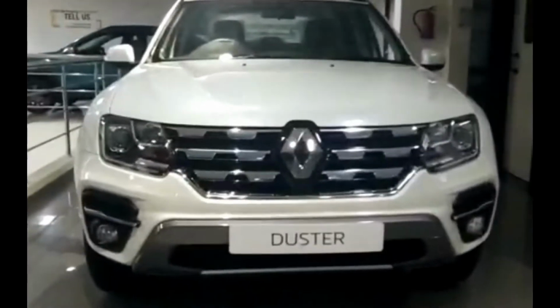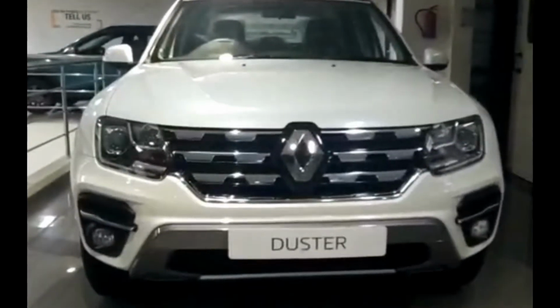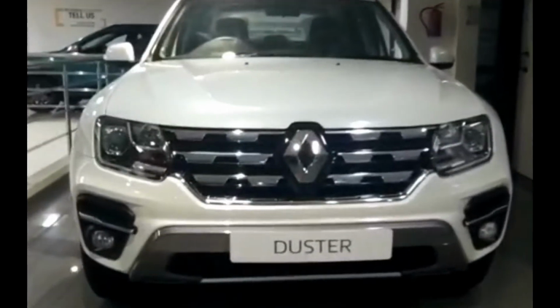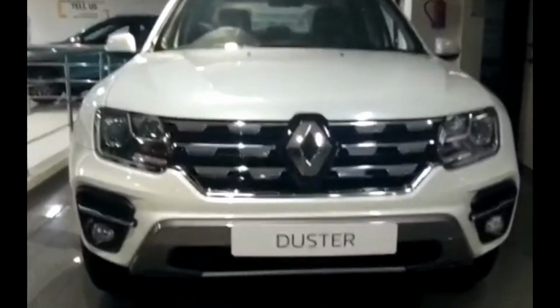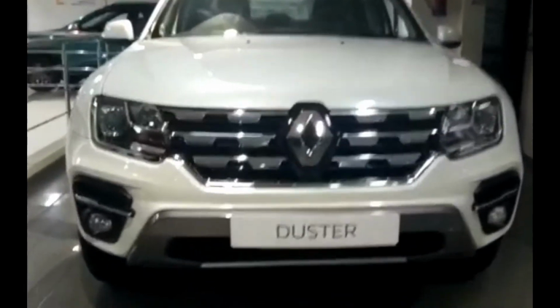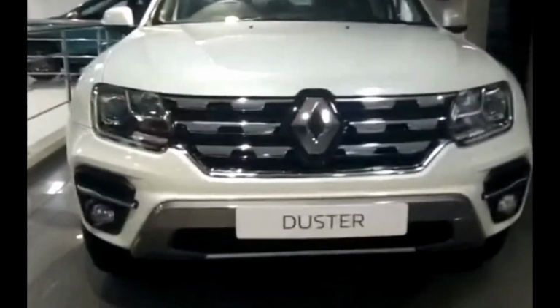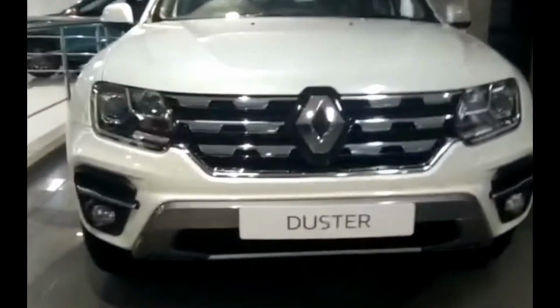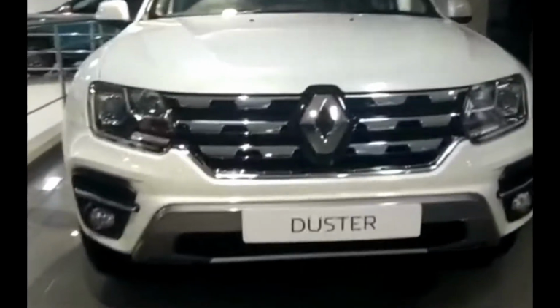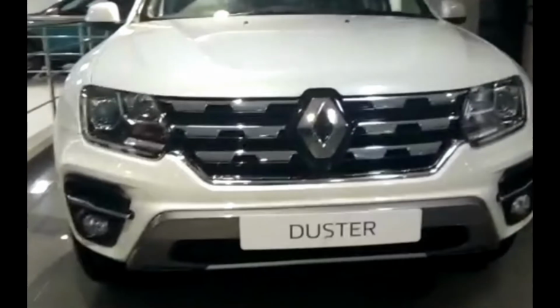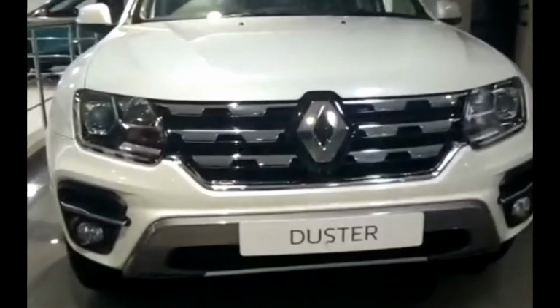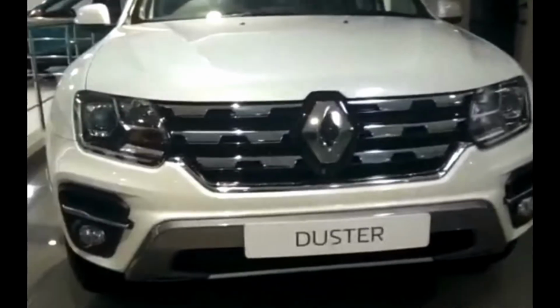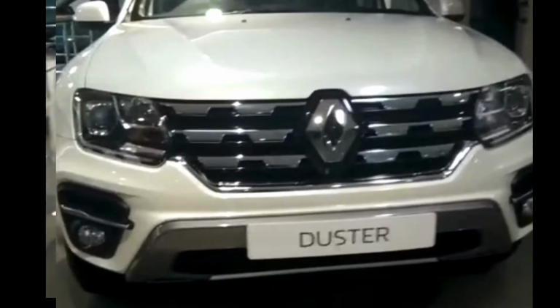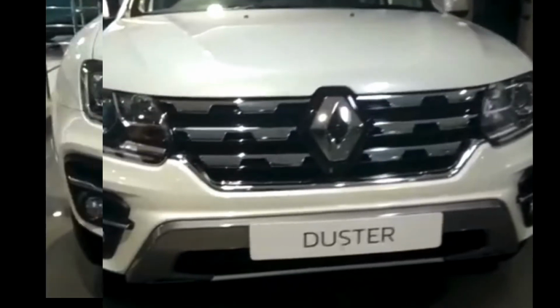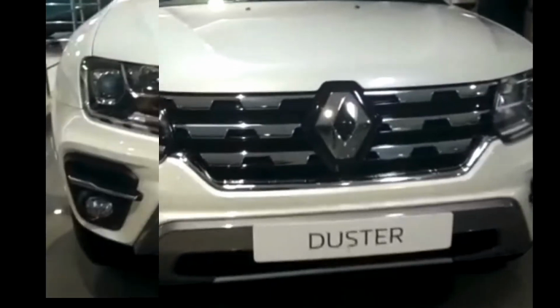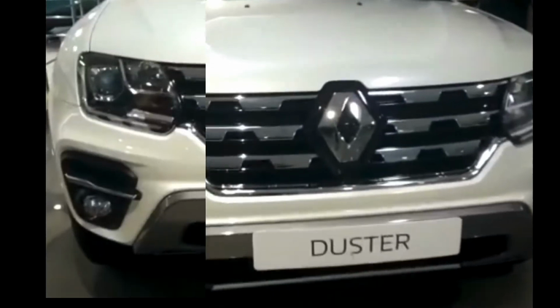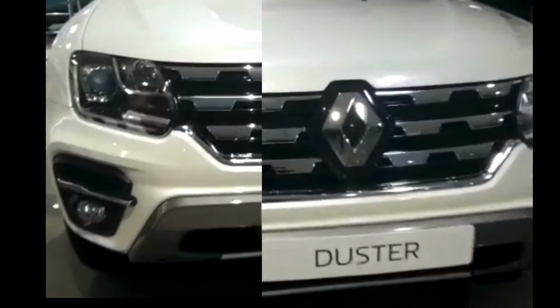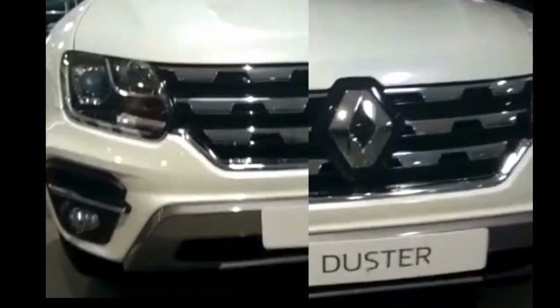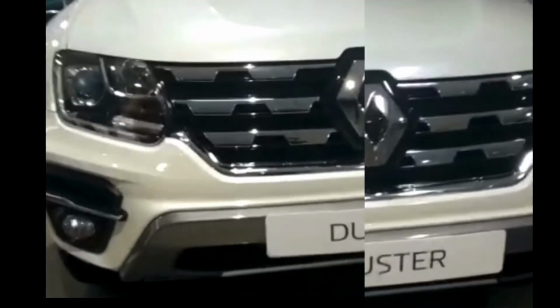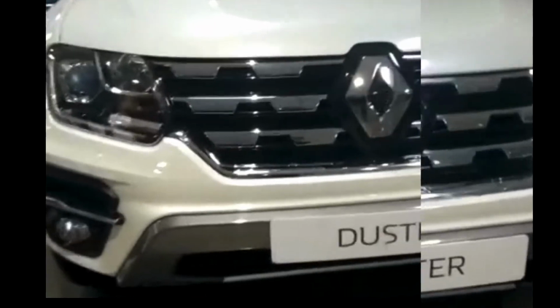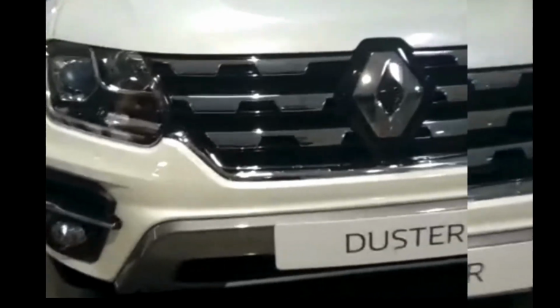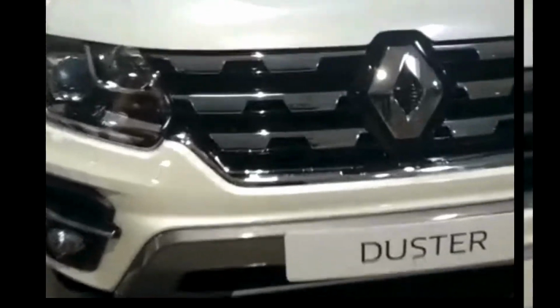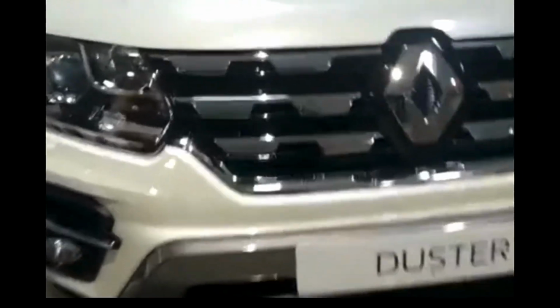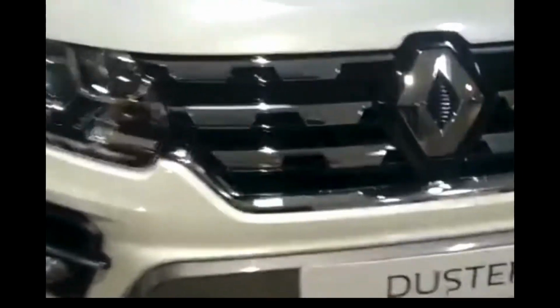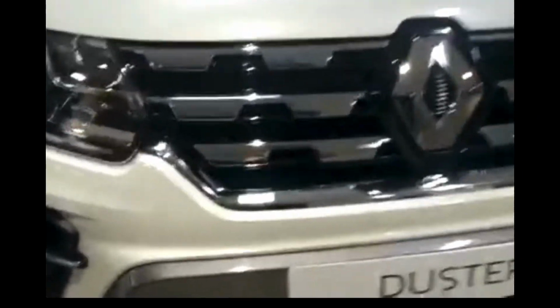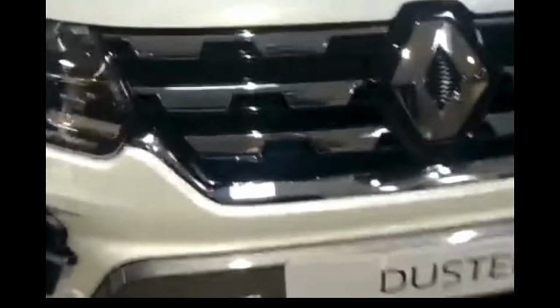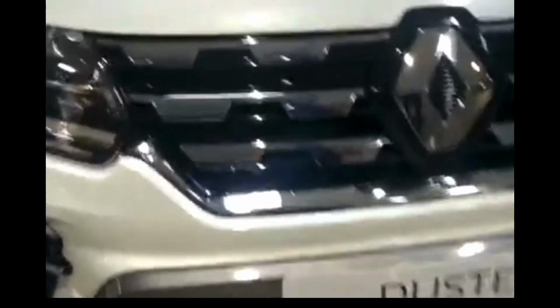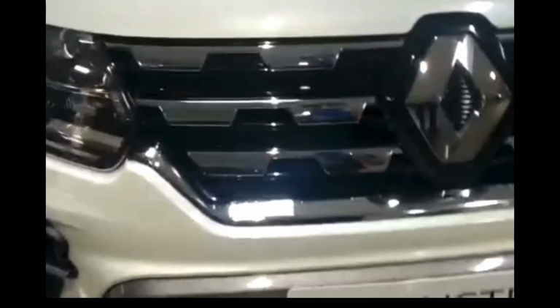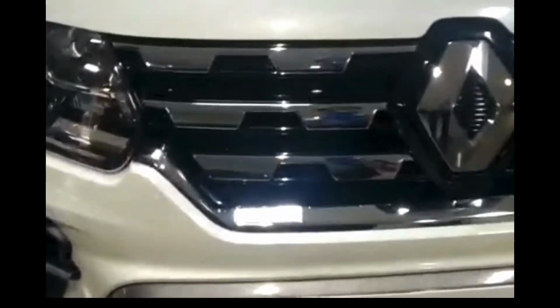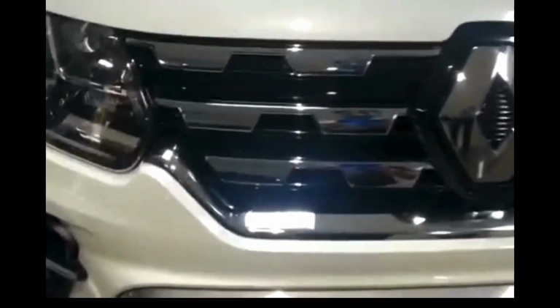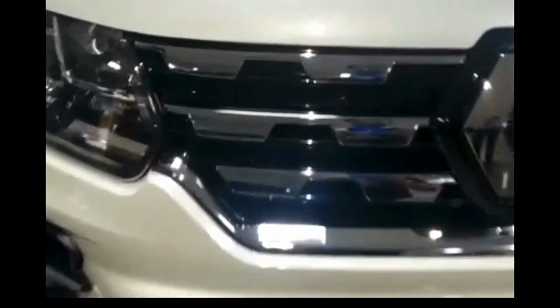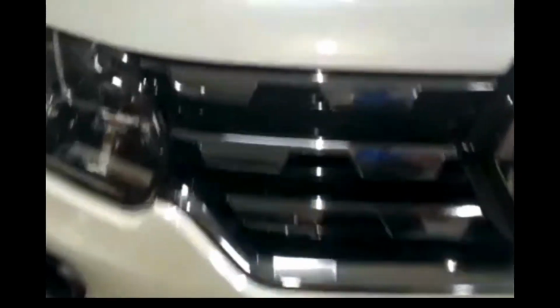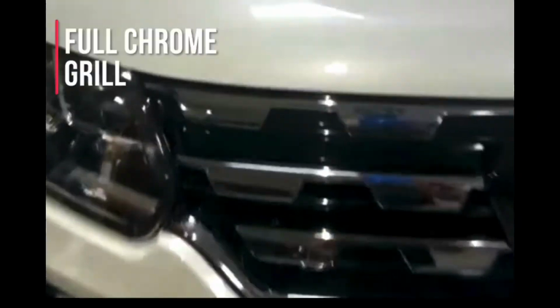Talking about the price, this car is priced around 9.99 lakhs. Let's start the walk around.